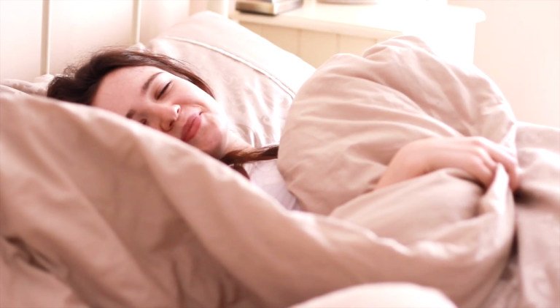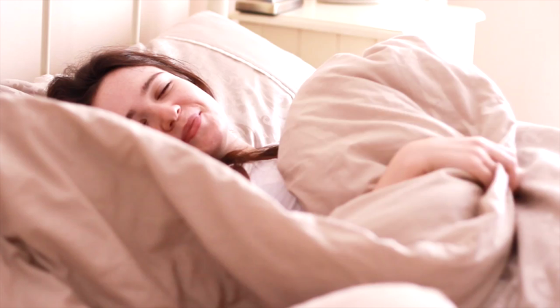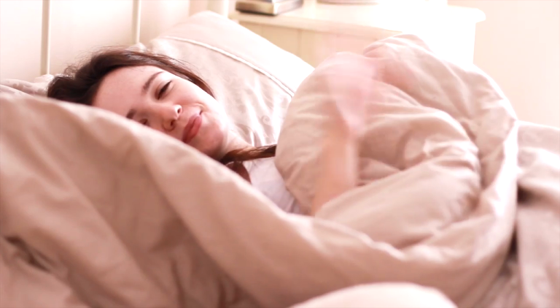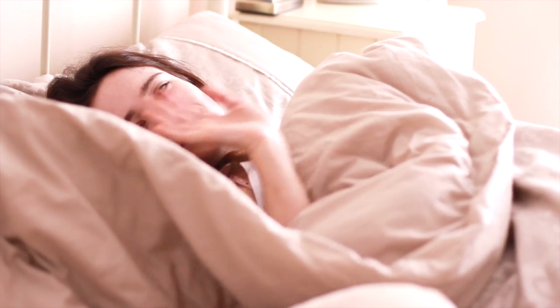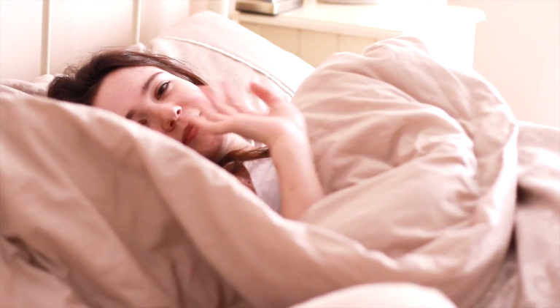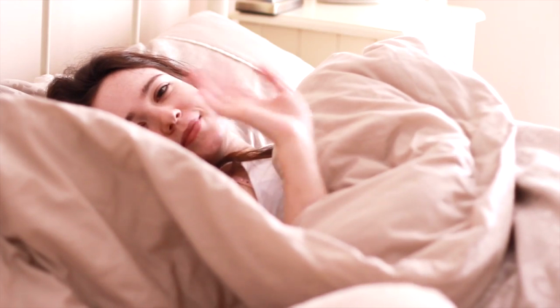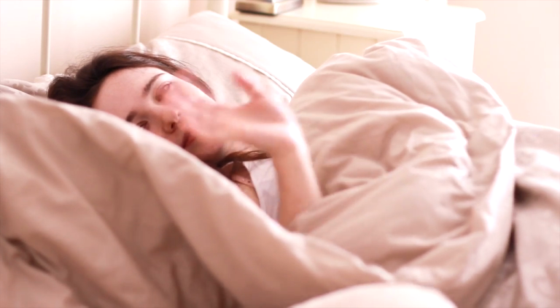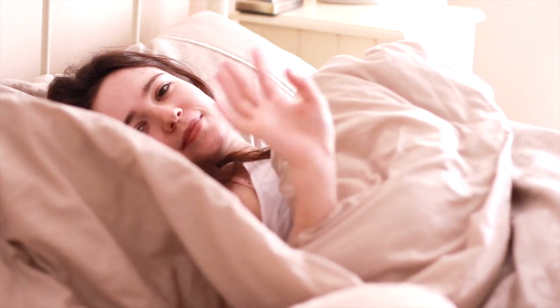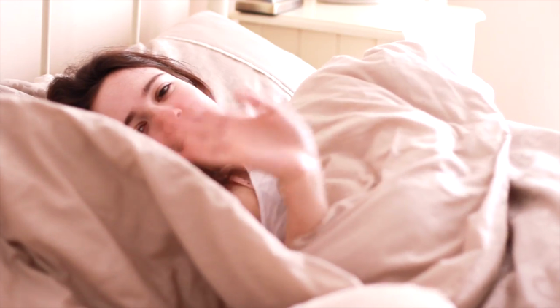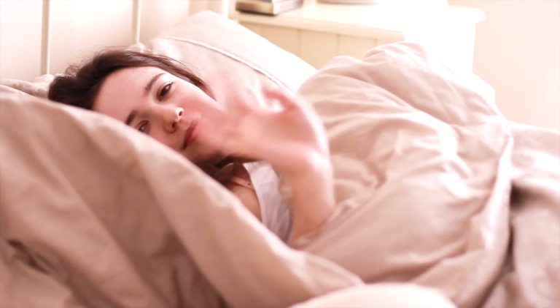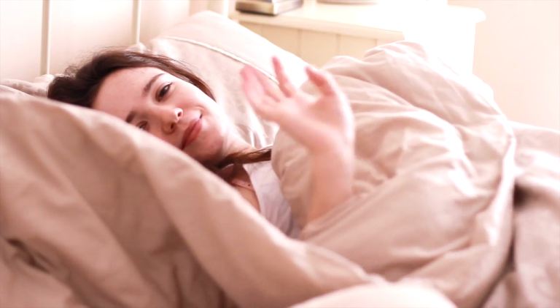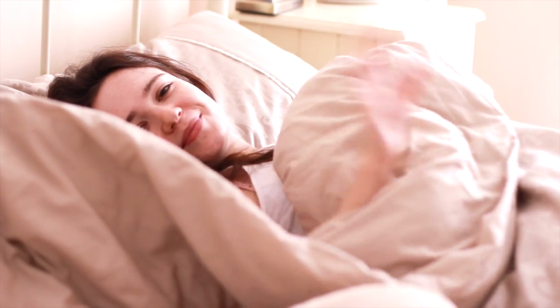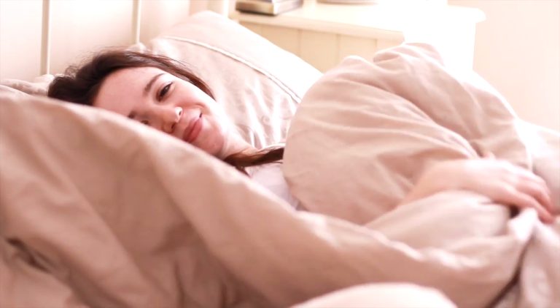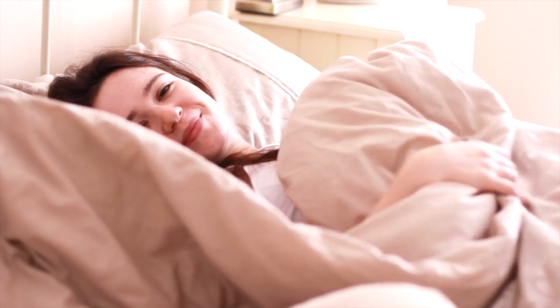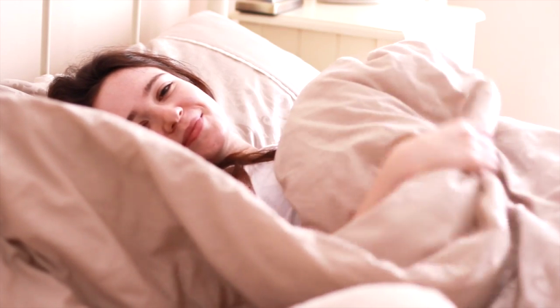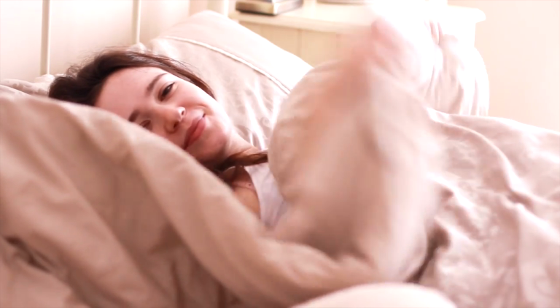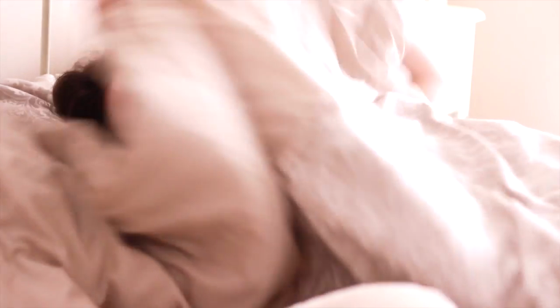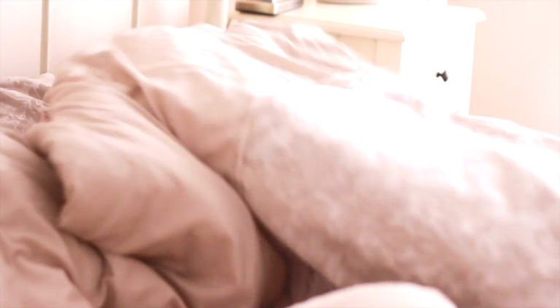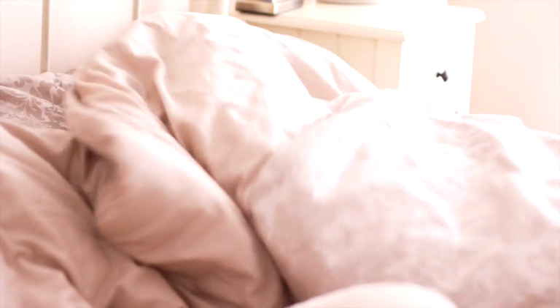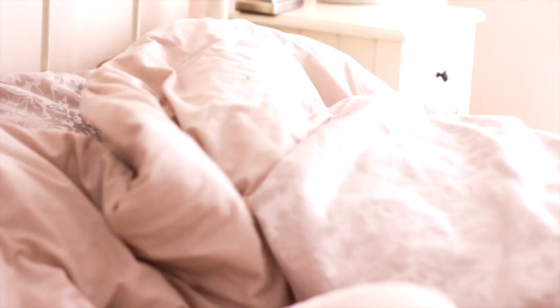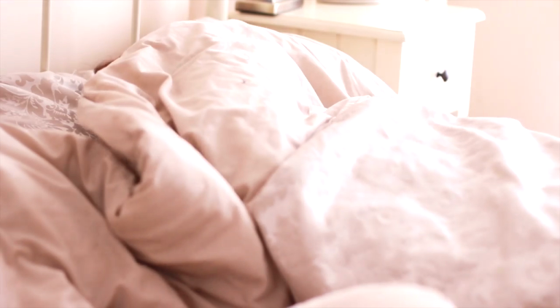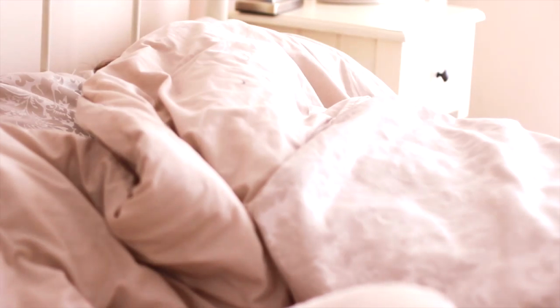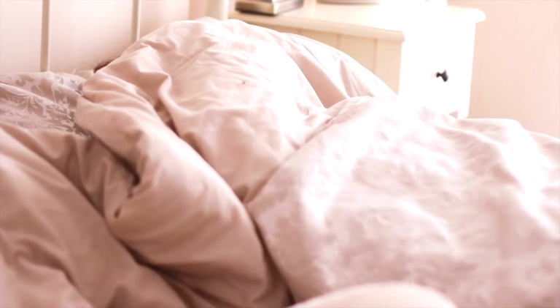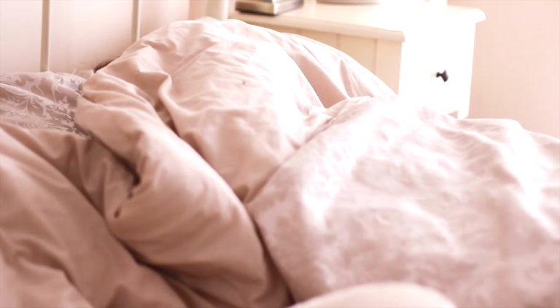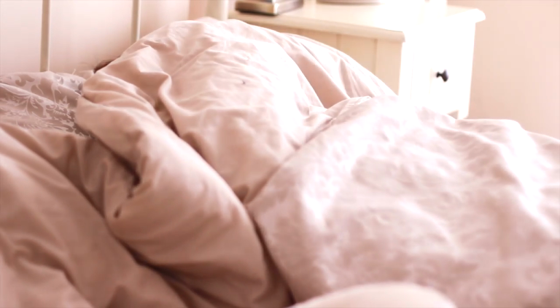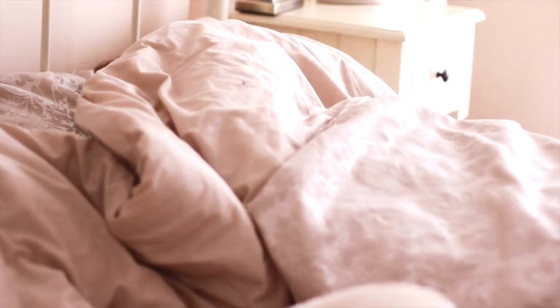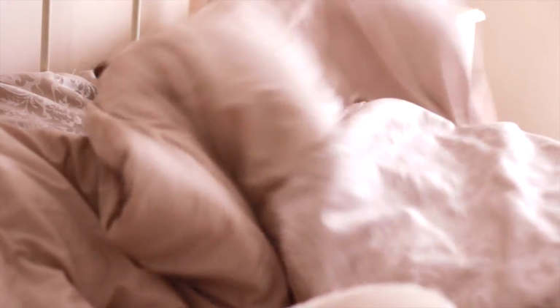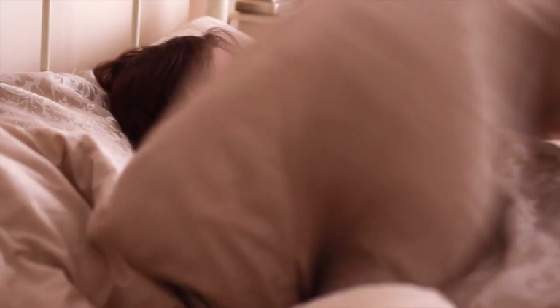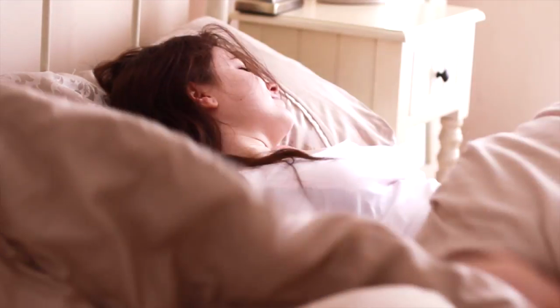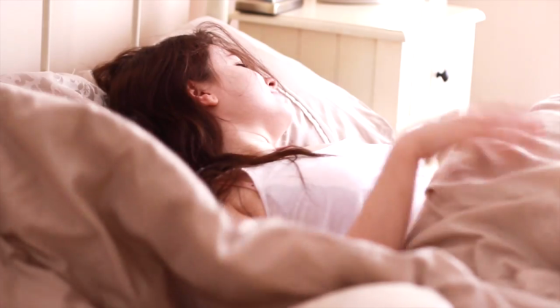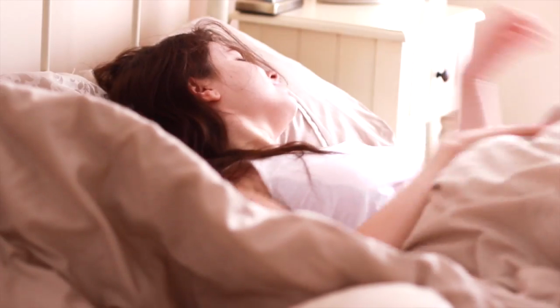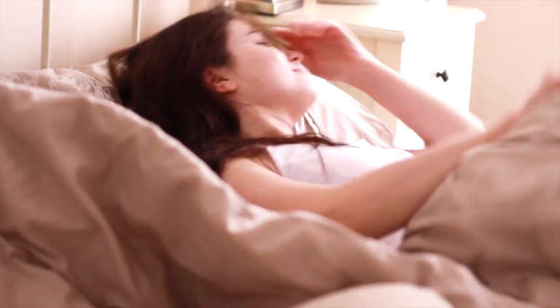Hi there everyone! I thought it would be fun to share my morning routine, so here's how I like to get ready for the day.